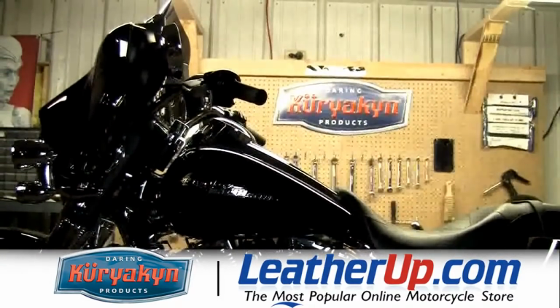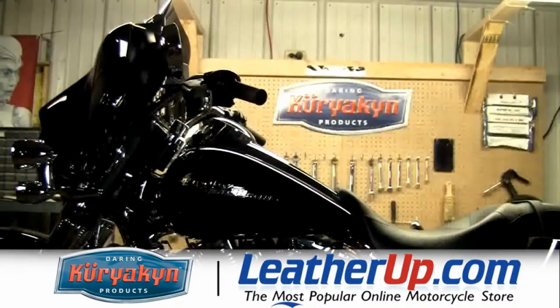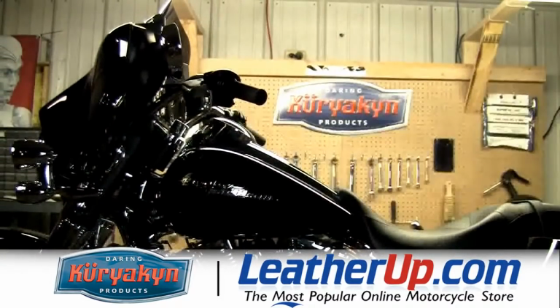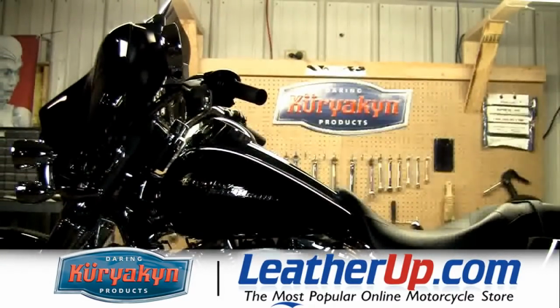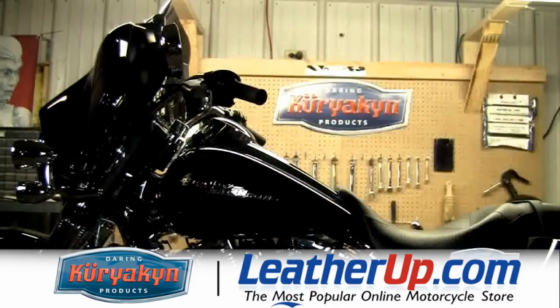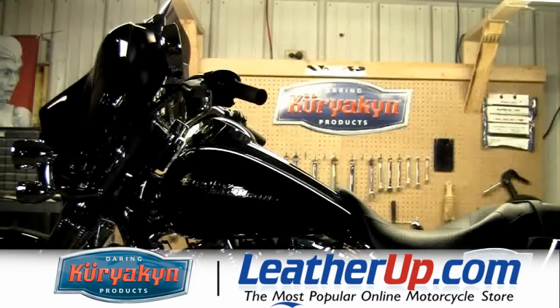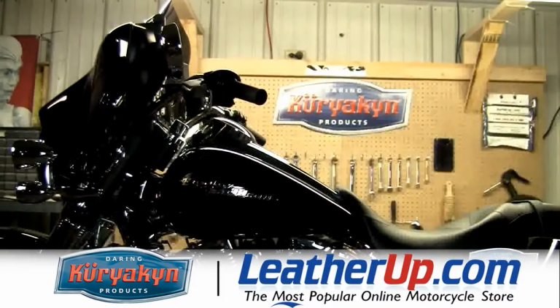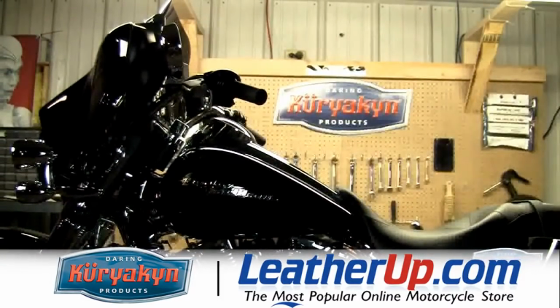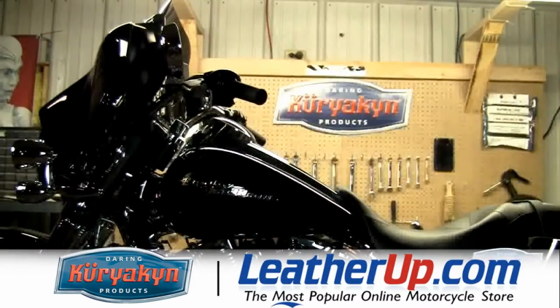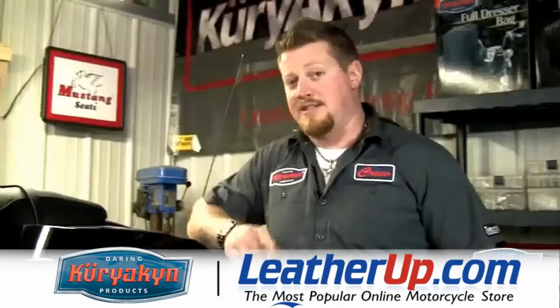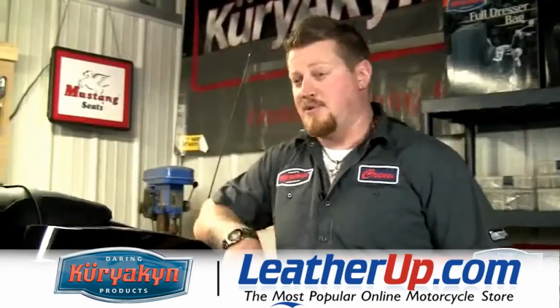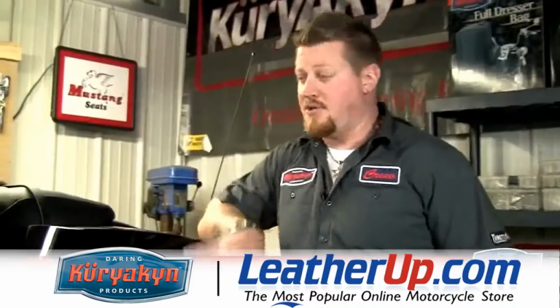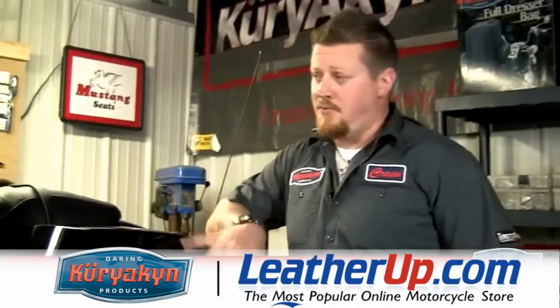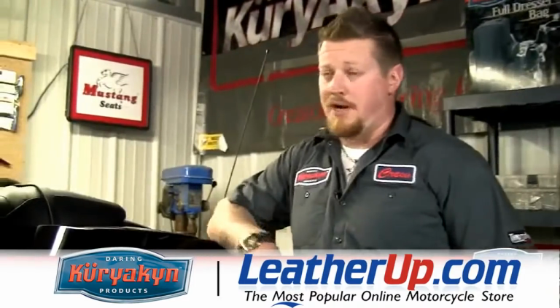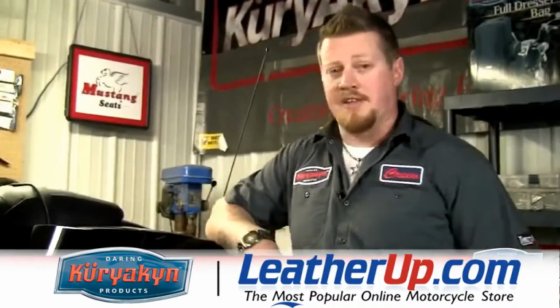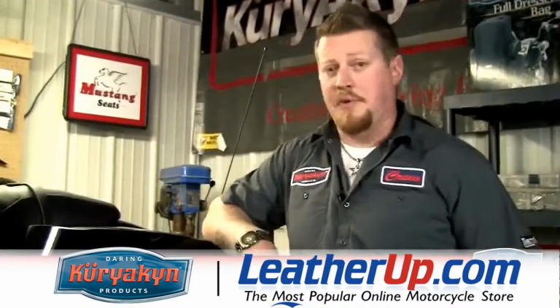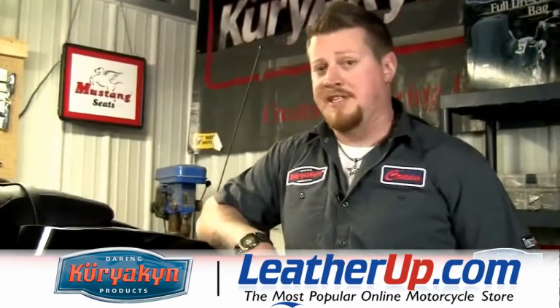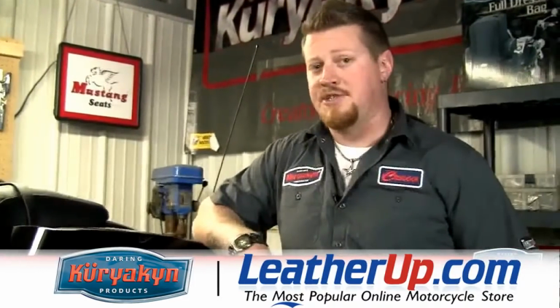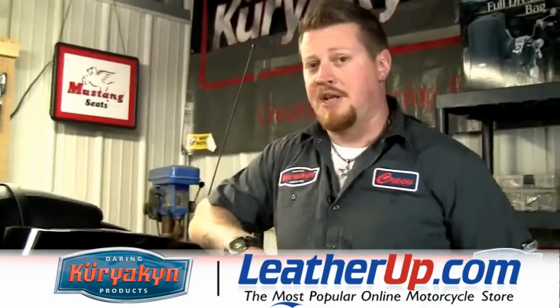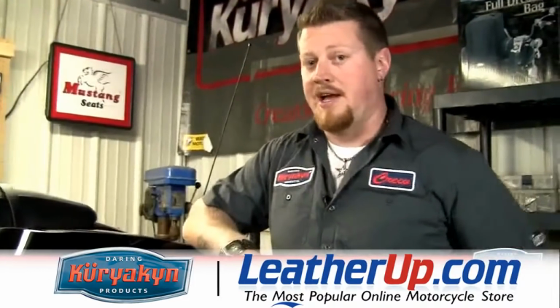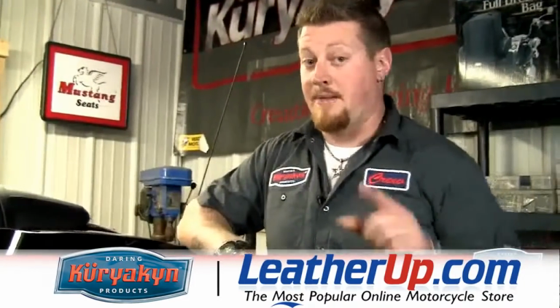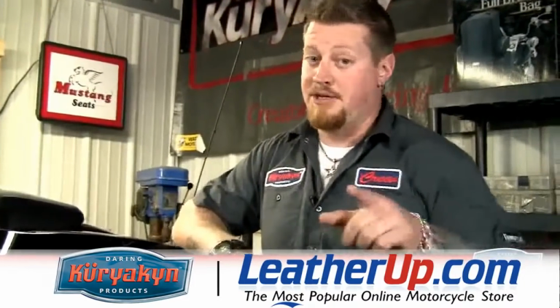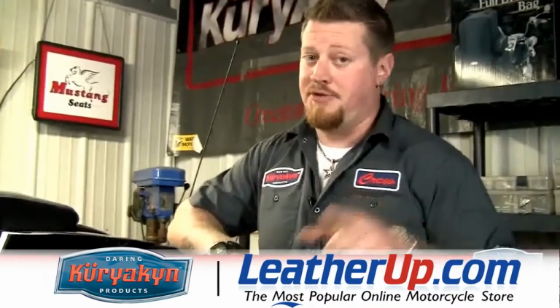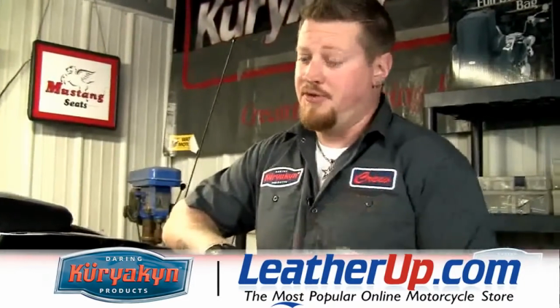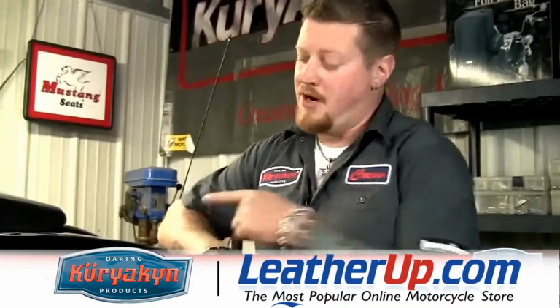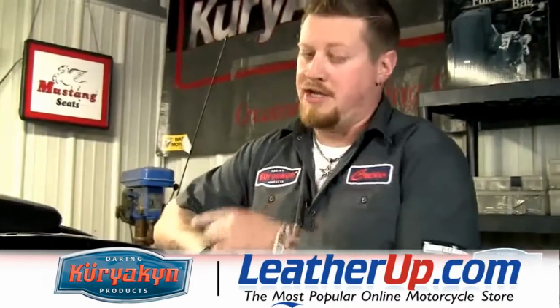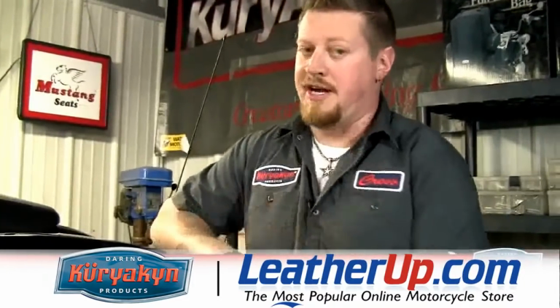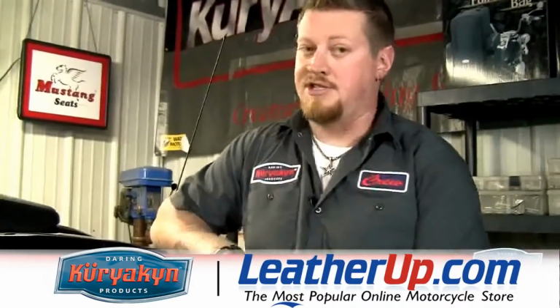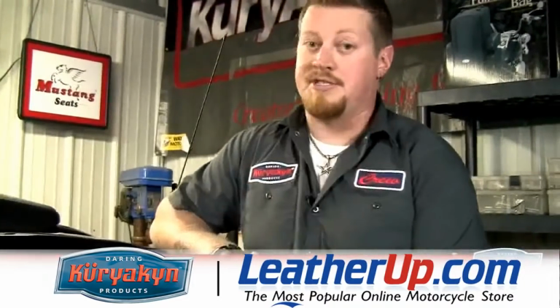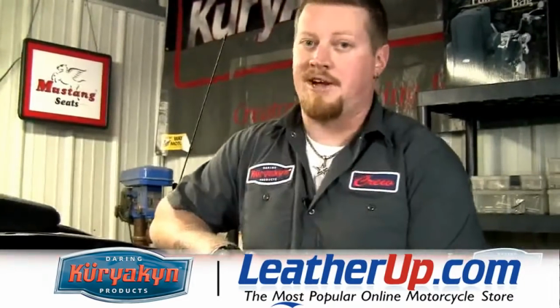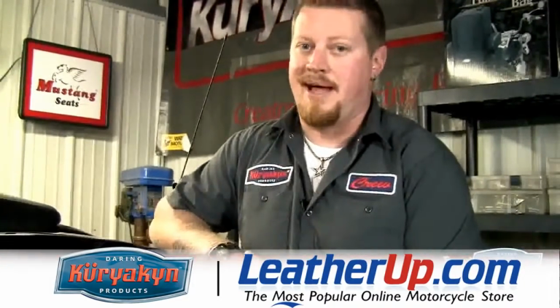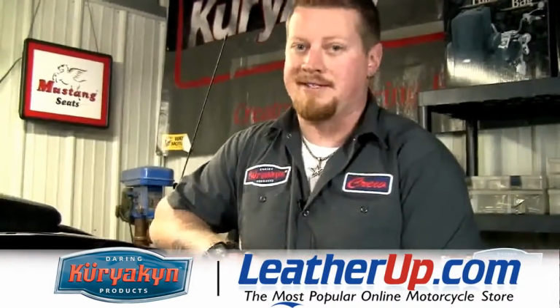Welcome back to the Kiriakin Garage. On this episode, working on the 2010 Street Glide, I'm going to show you how to trick out your saddlebags.